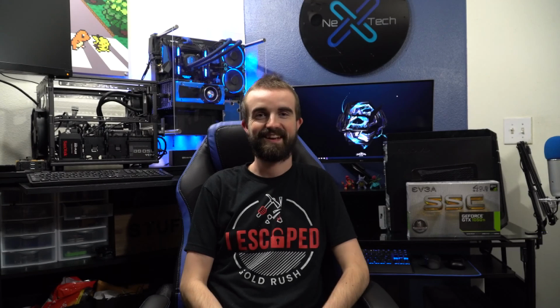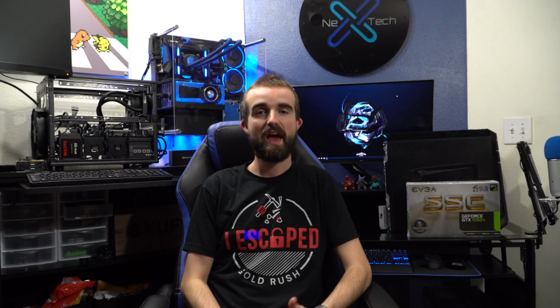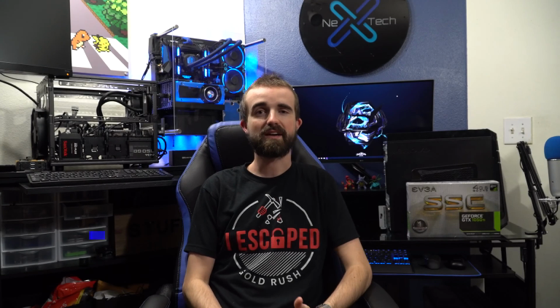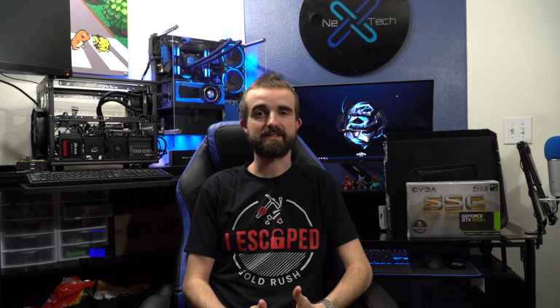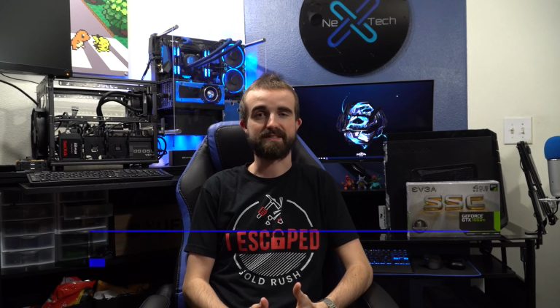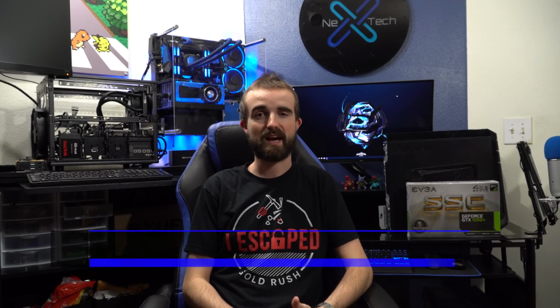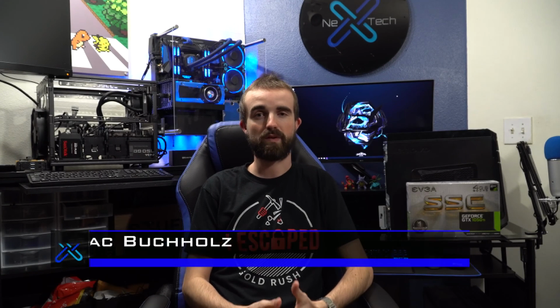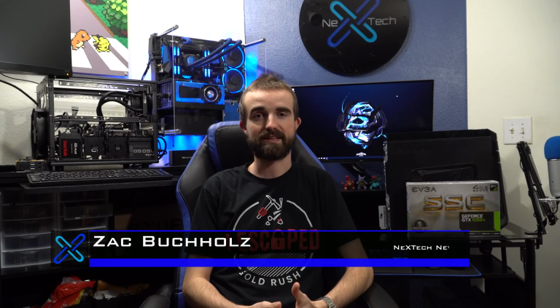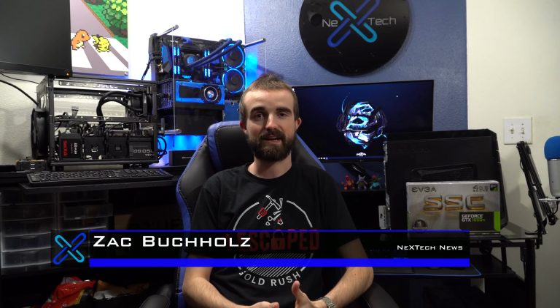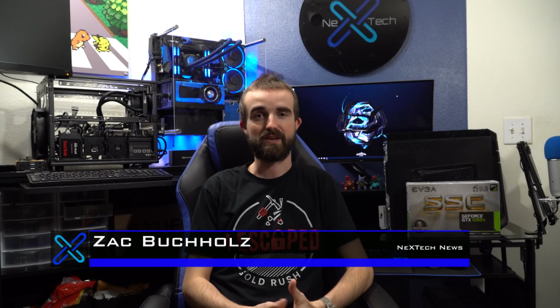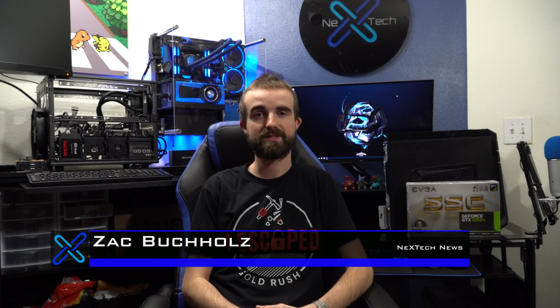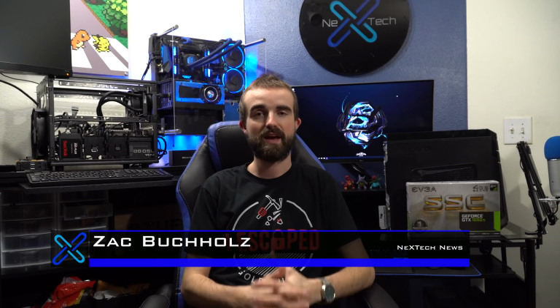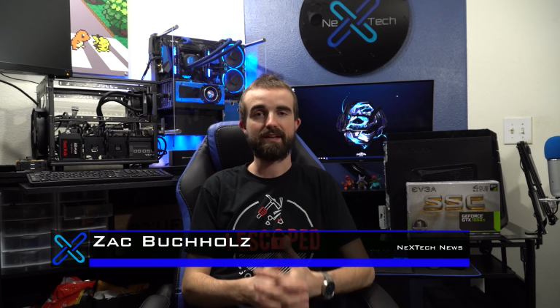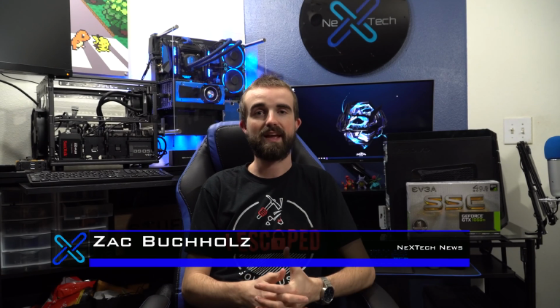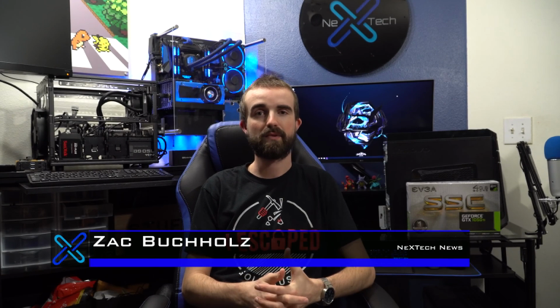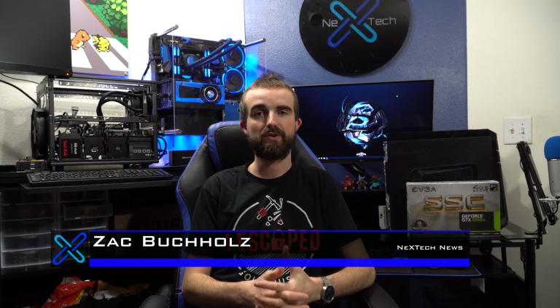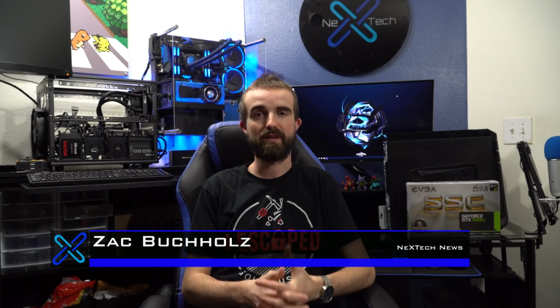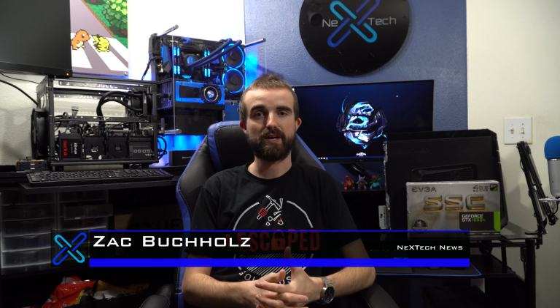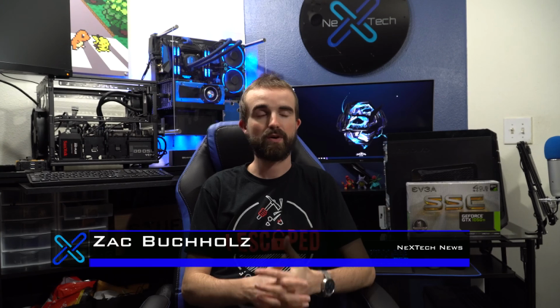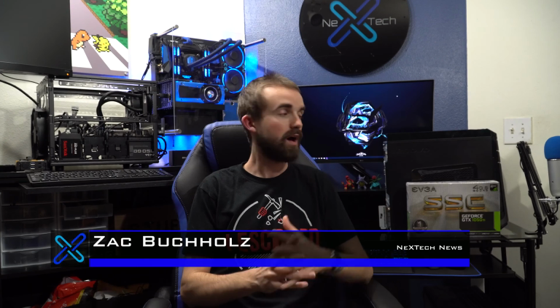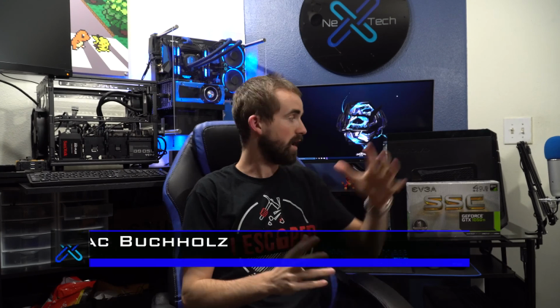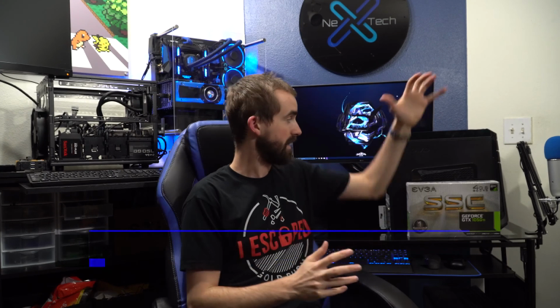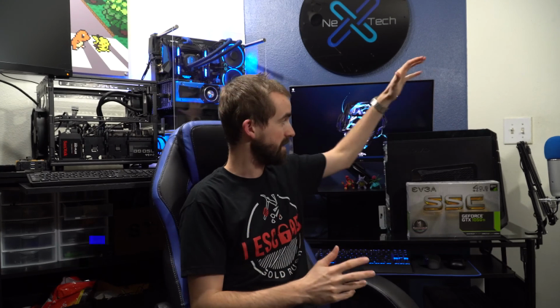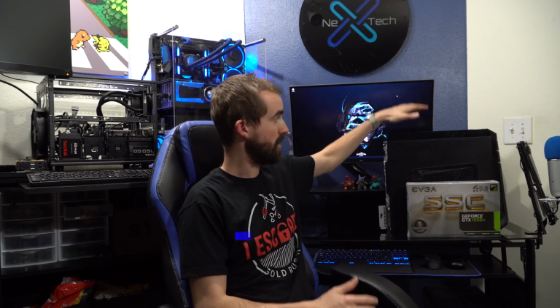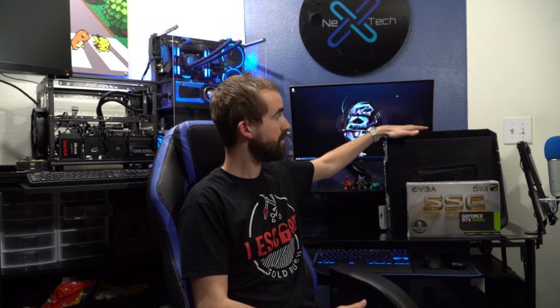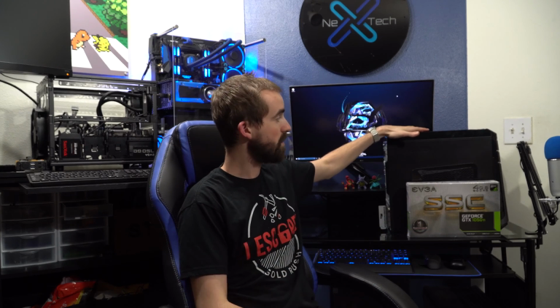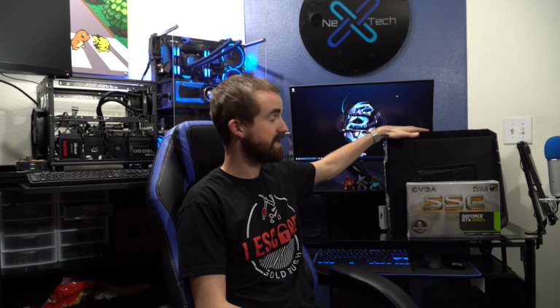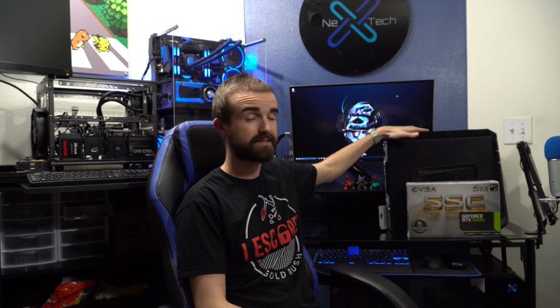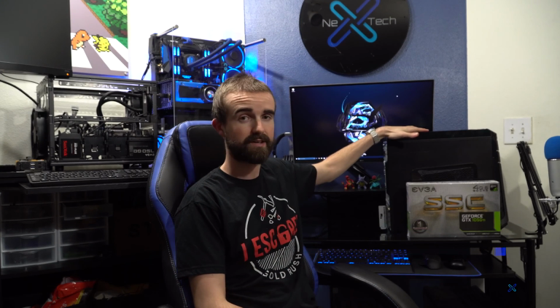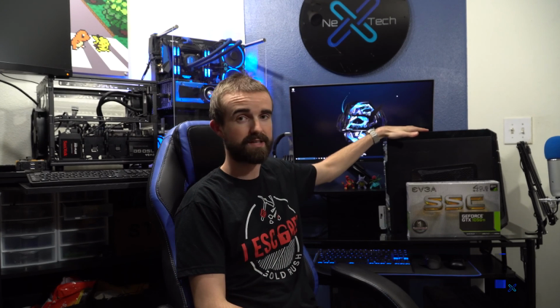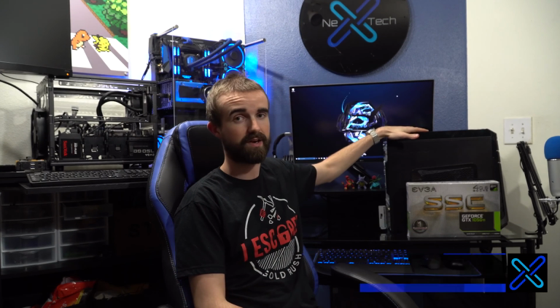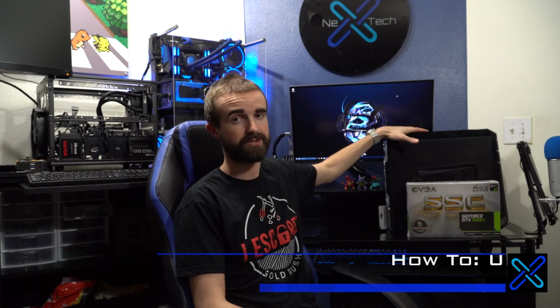Hey guys, this is Zach with Next Tech News, and today I'm going to do a video on the Lenovo IdeaCenter 700.